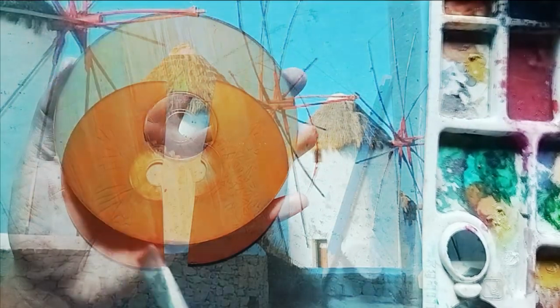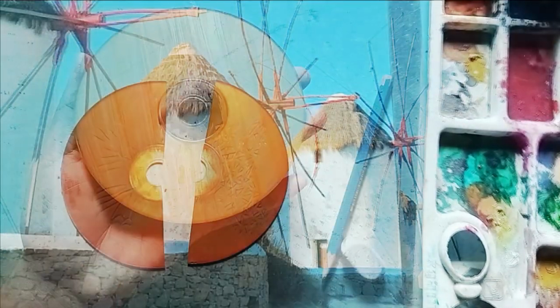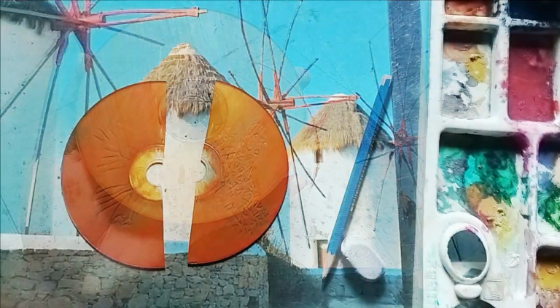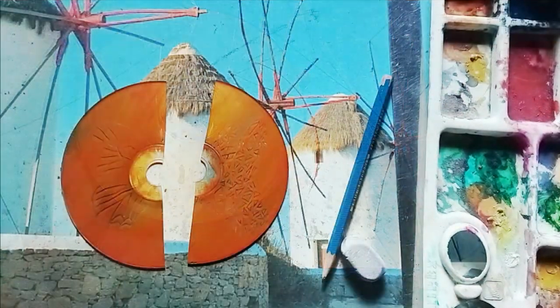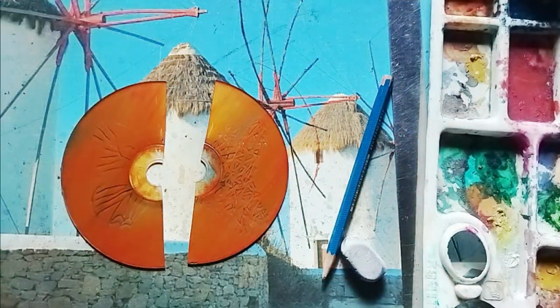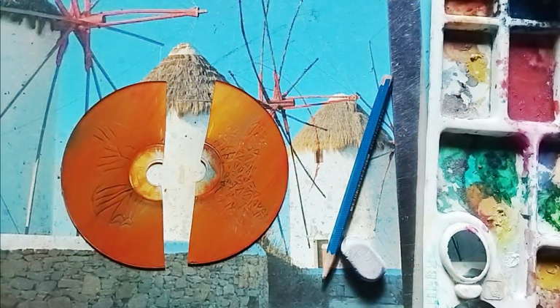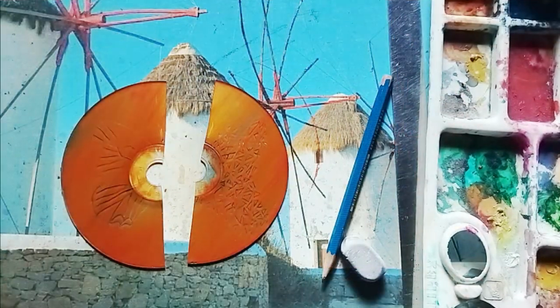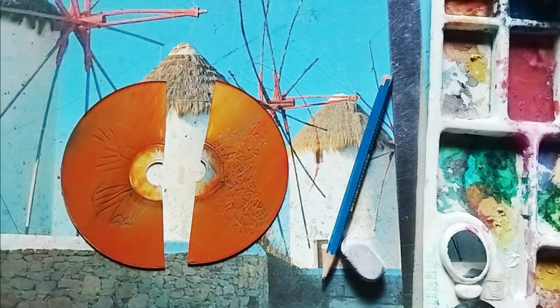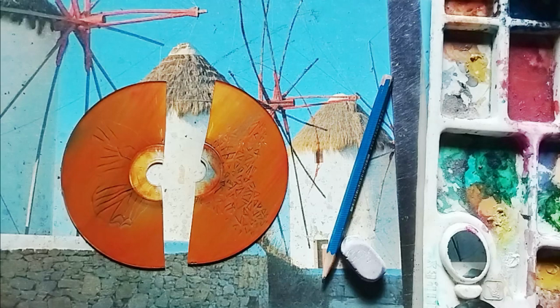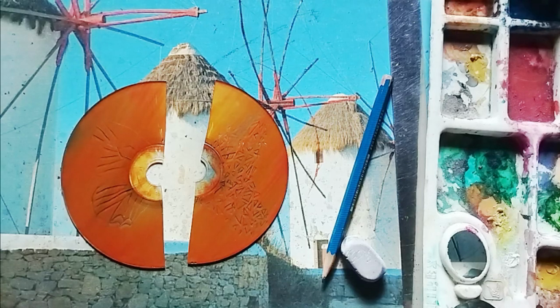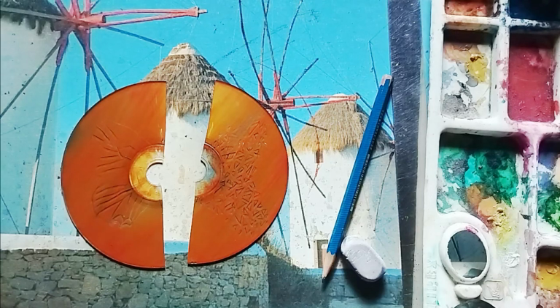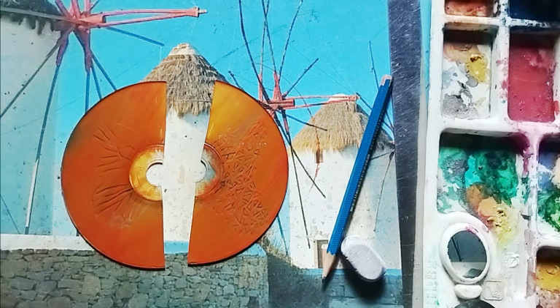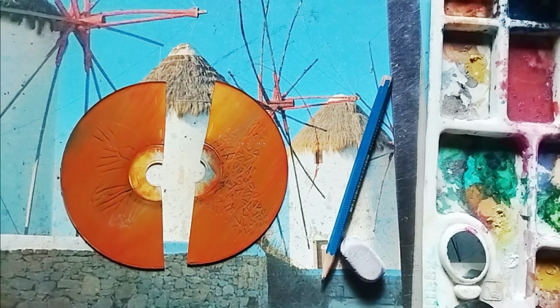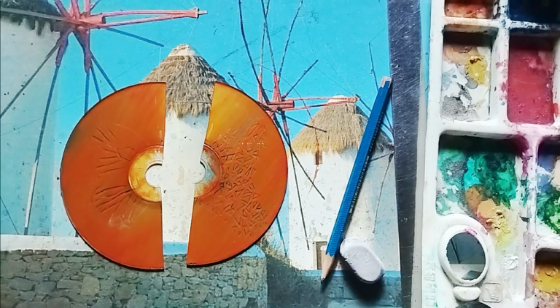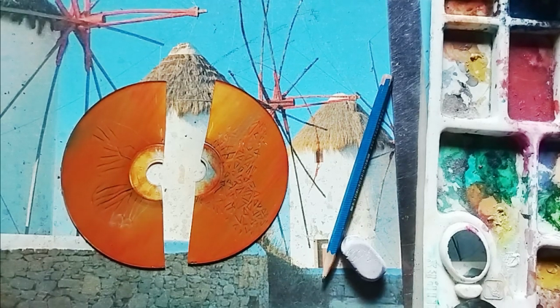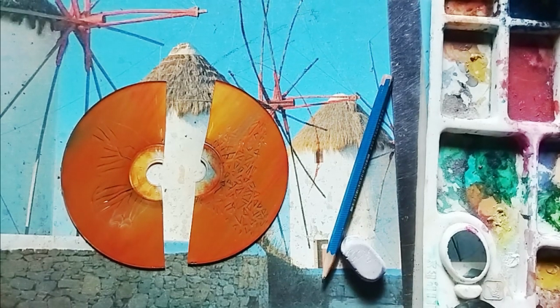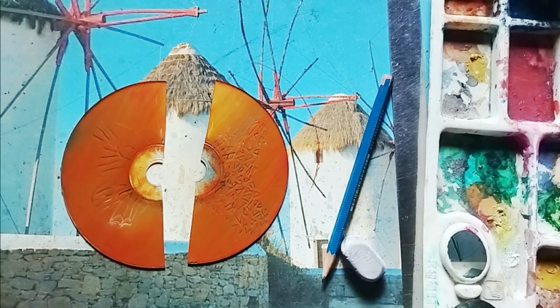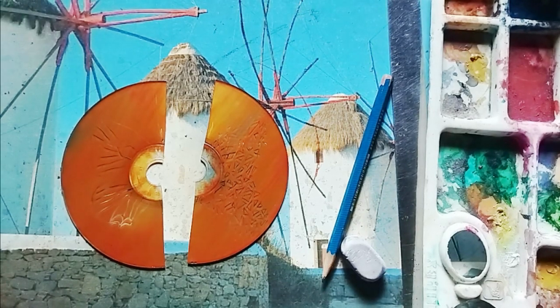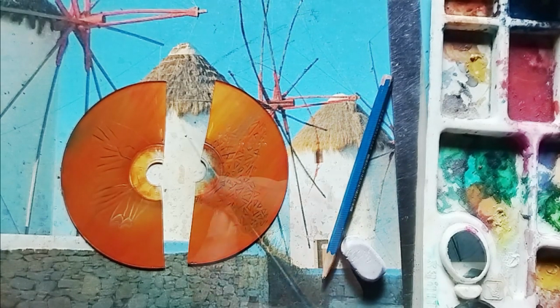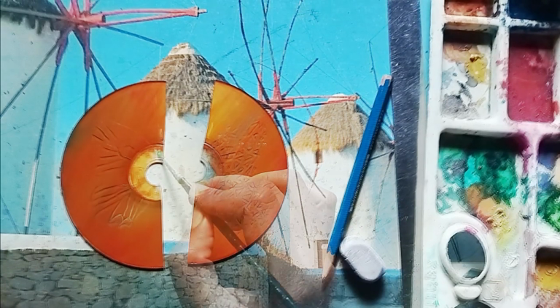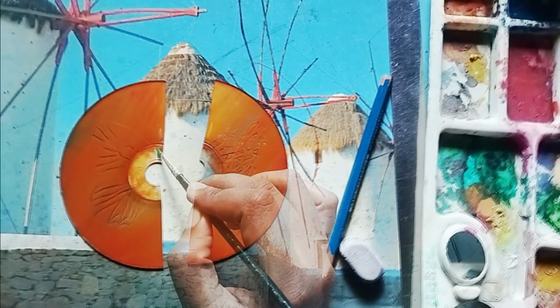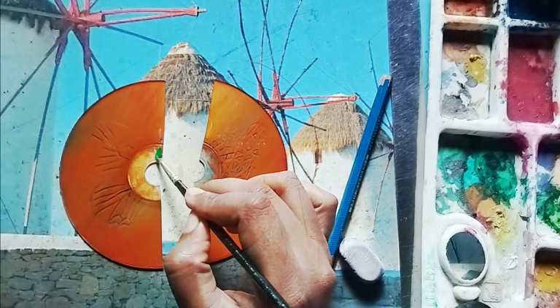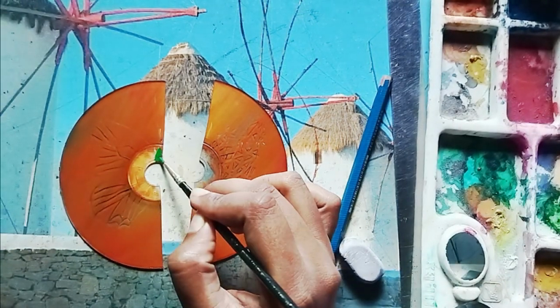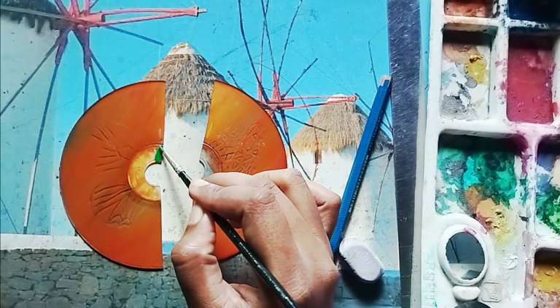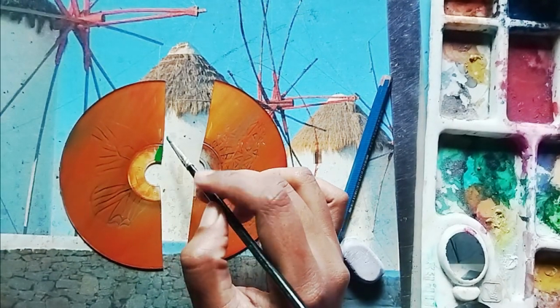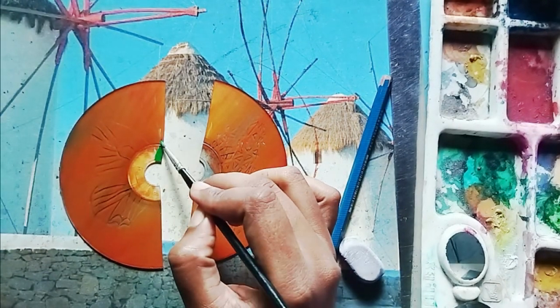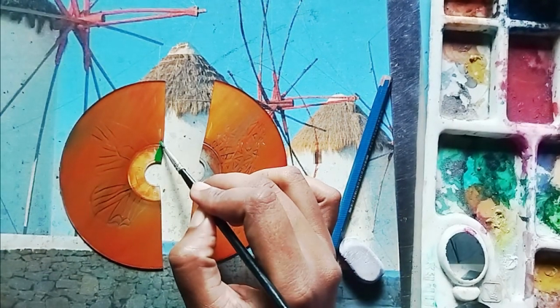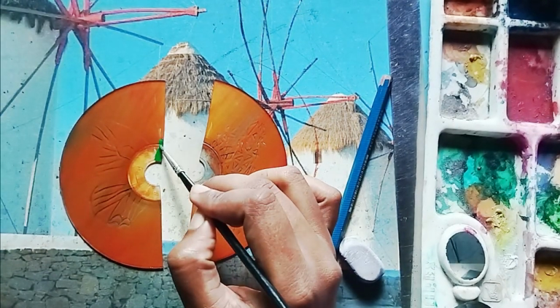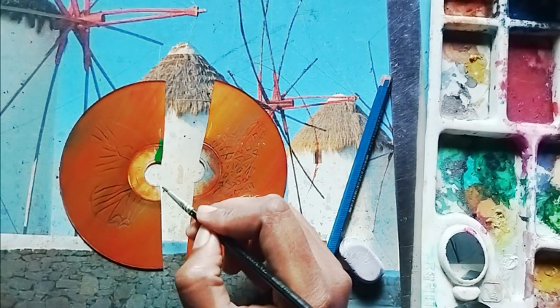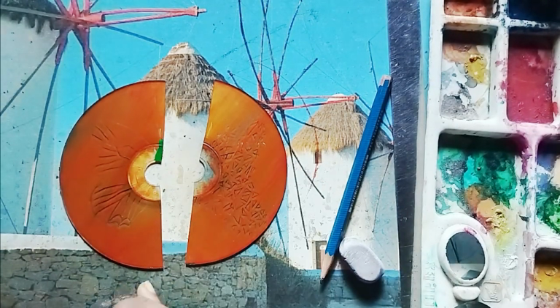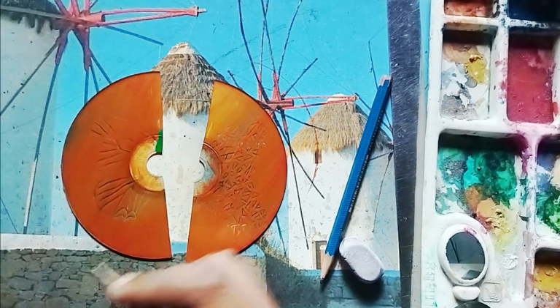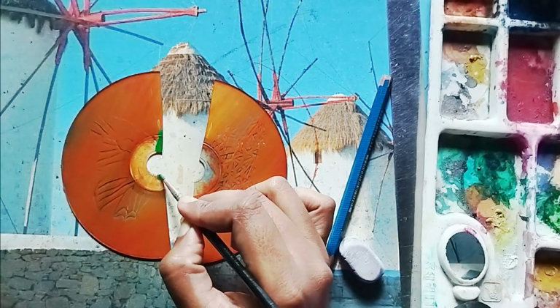Then it's broken into two pieces, but we need to draw. So I draw some rough lines and start coloring.